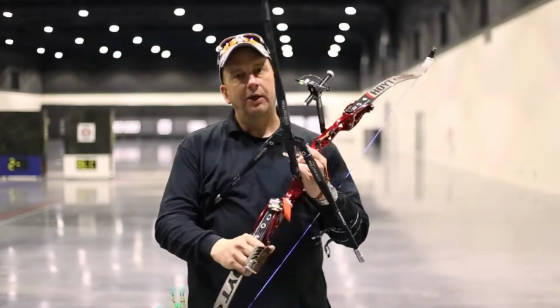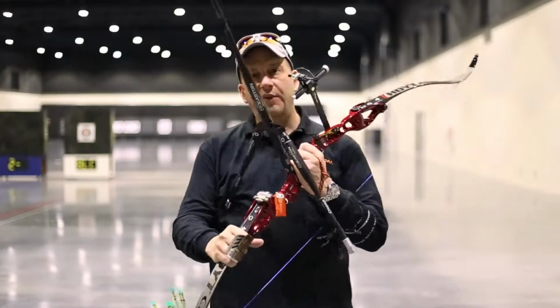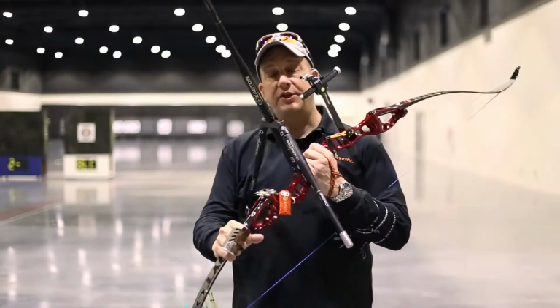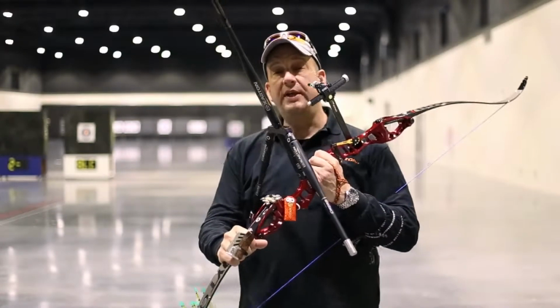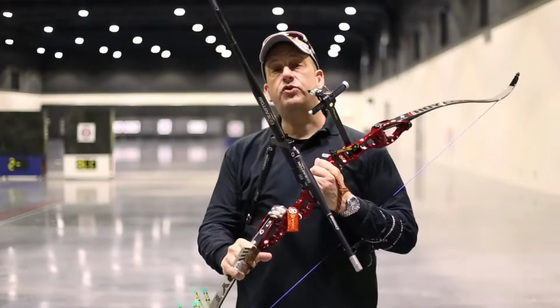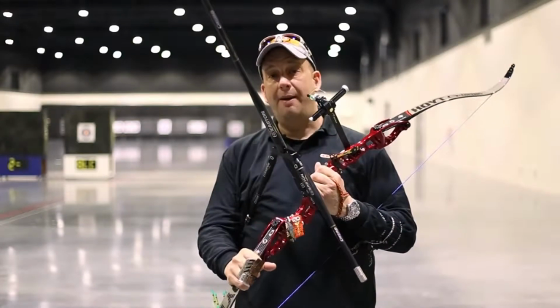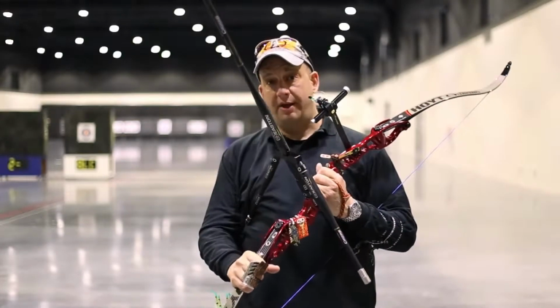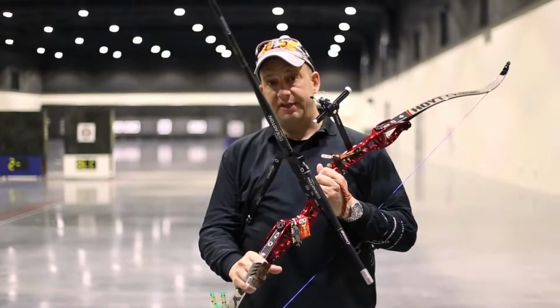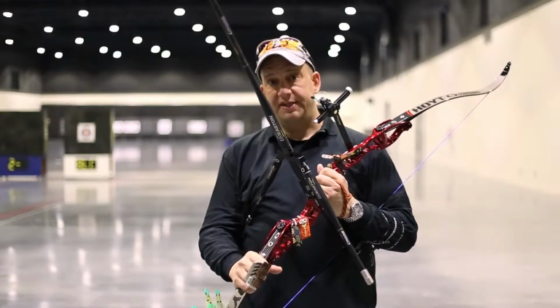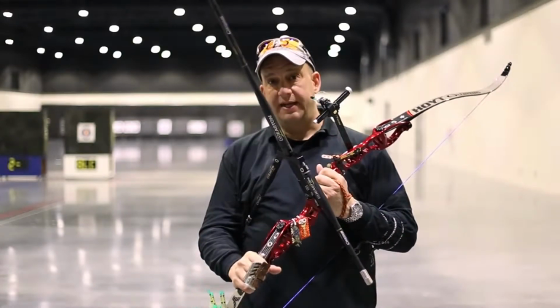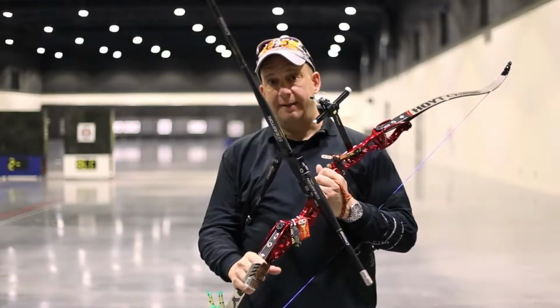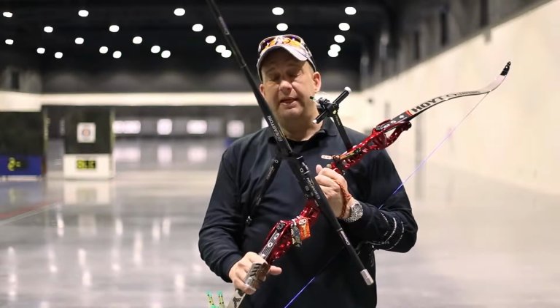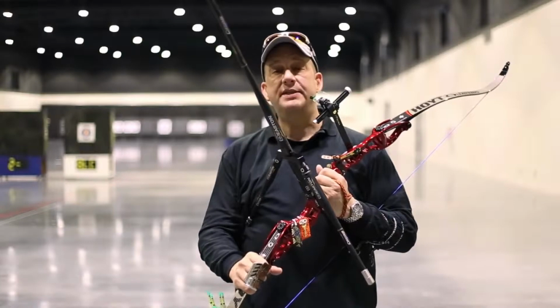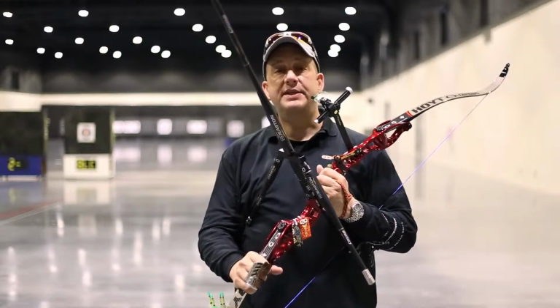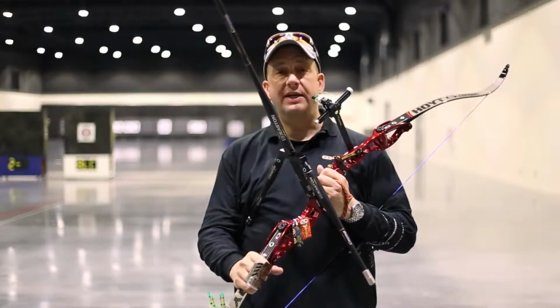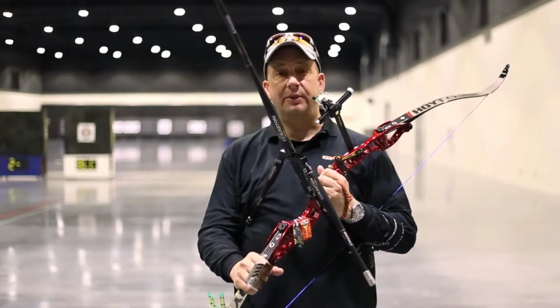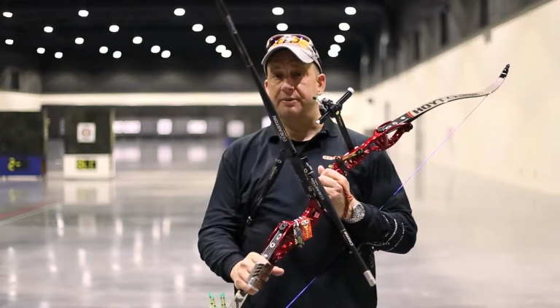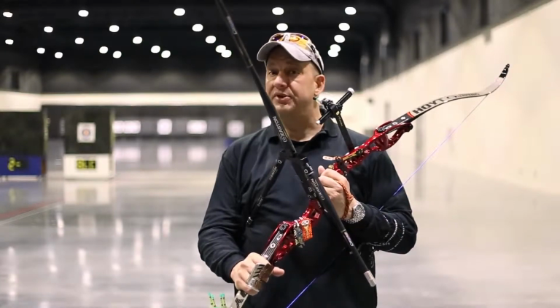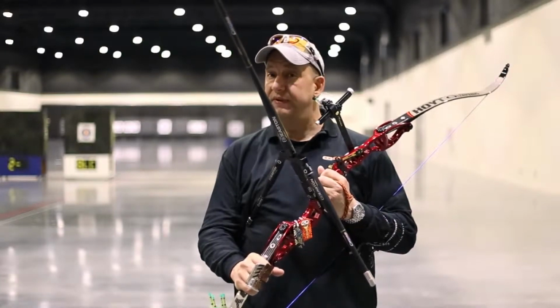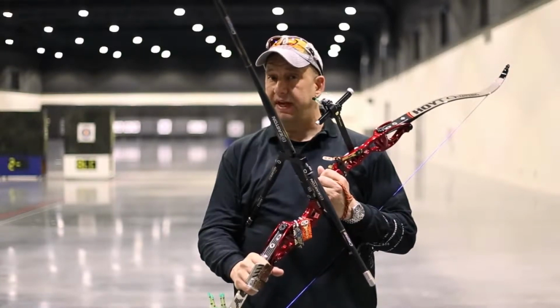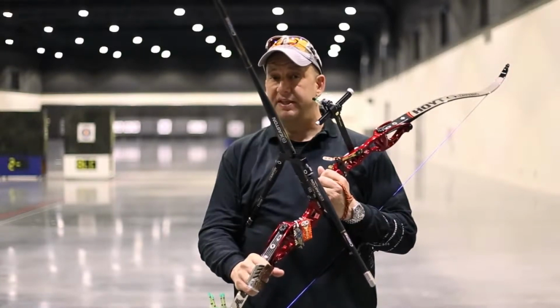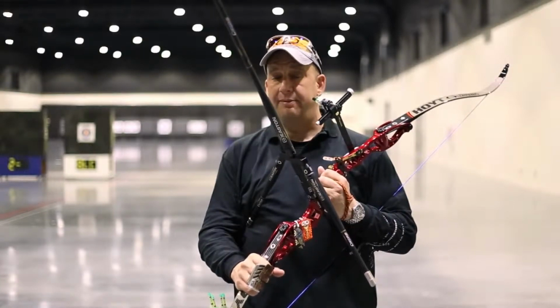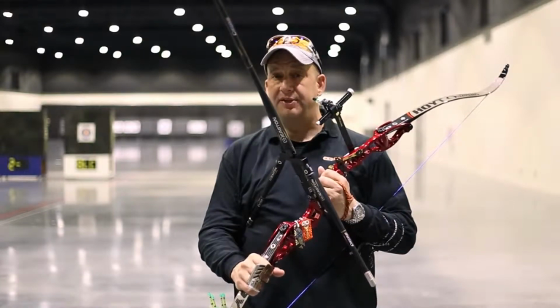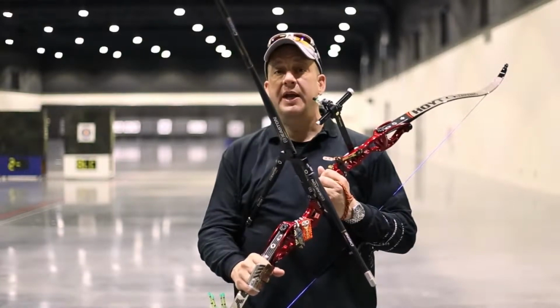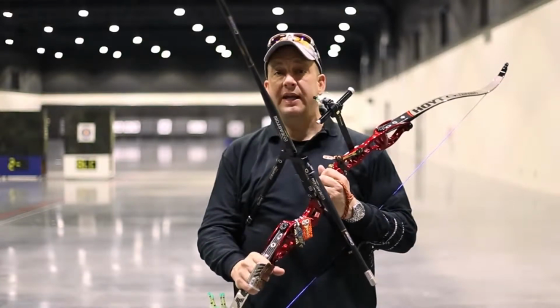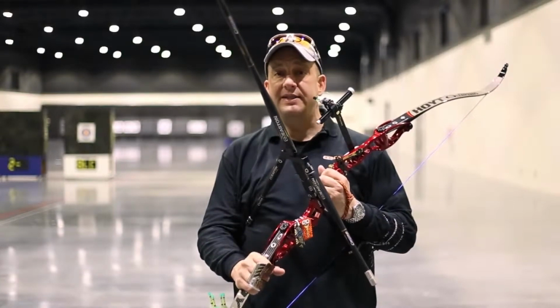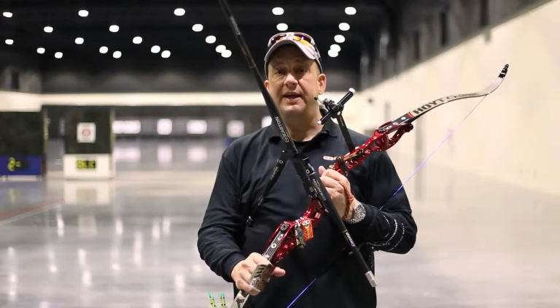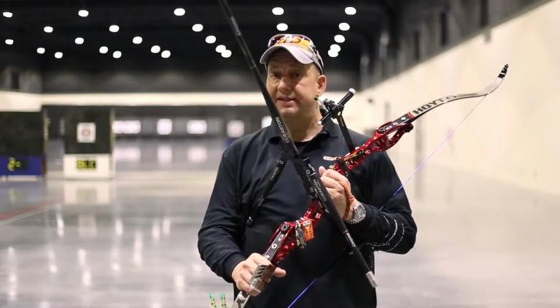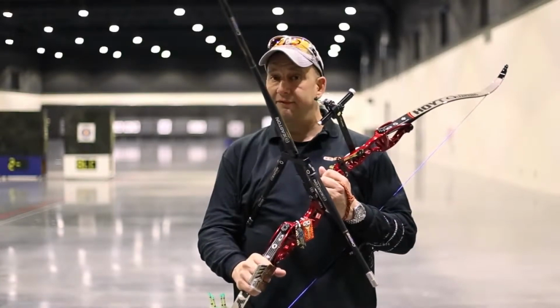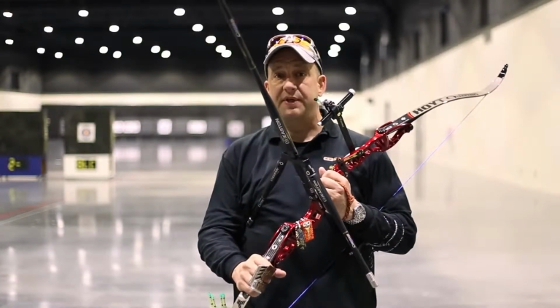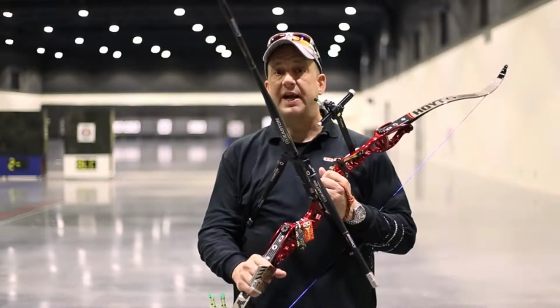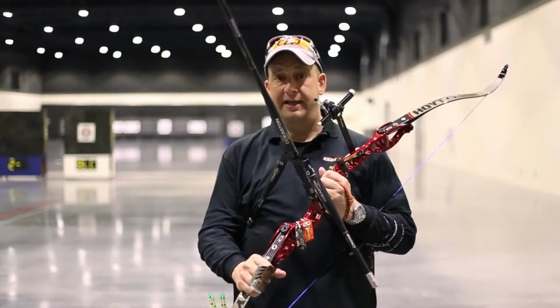With its unique tri-modulus design, Easton's Contour is the most sophisticated stabilizer Easton has ever designed.